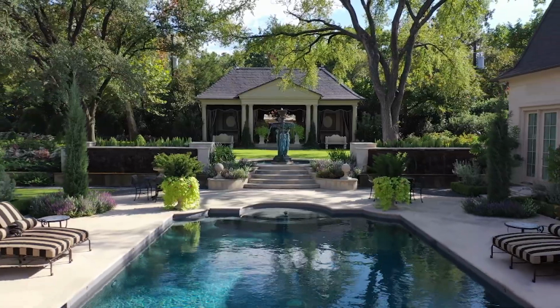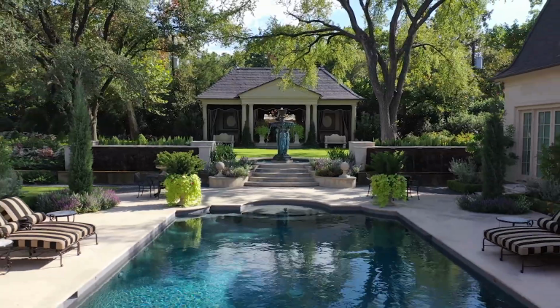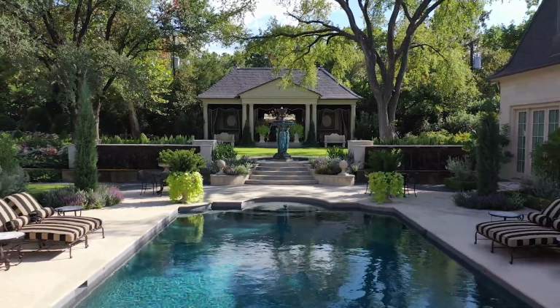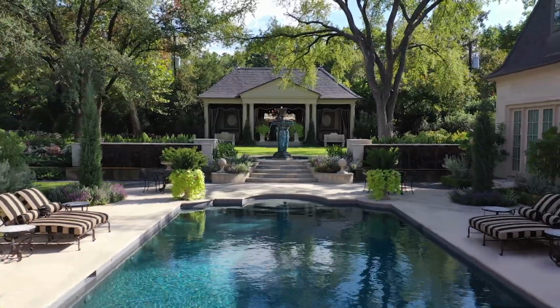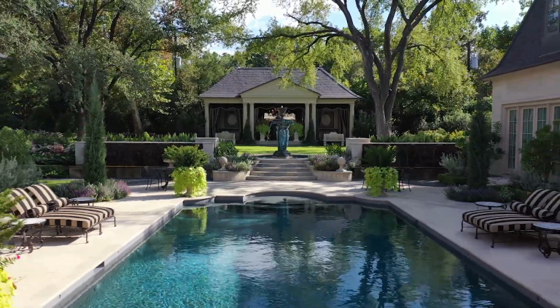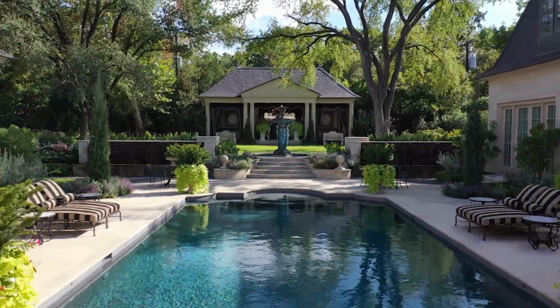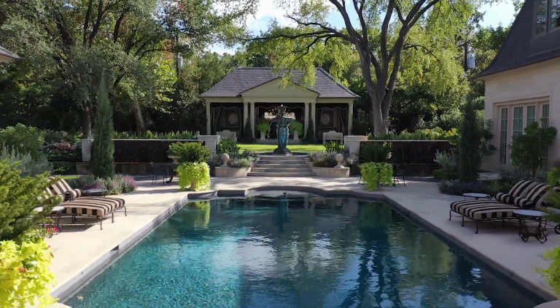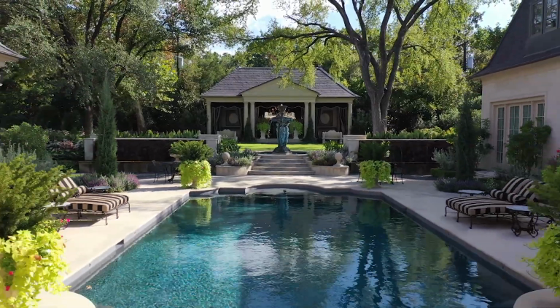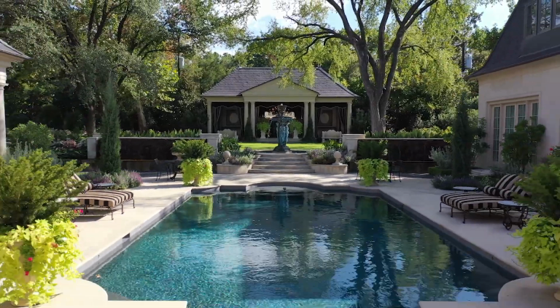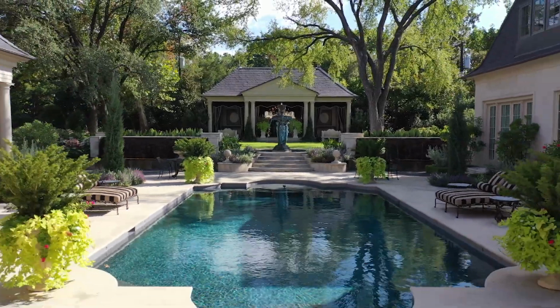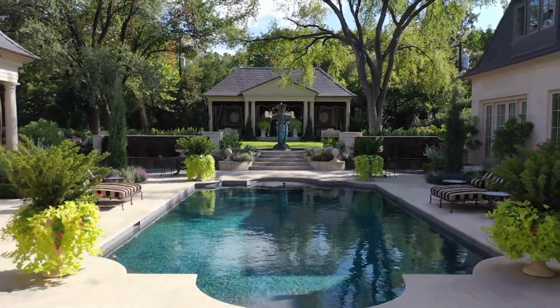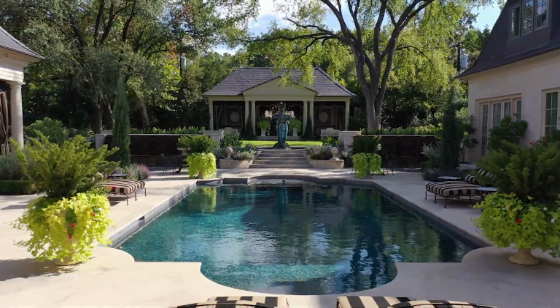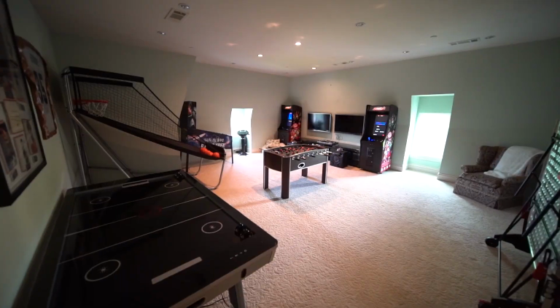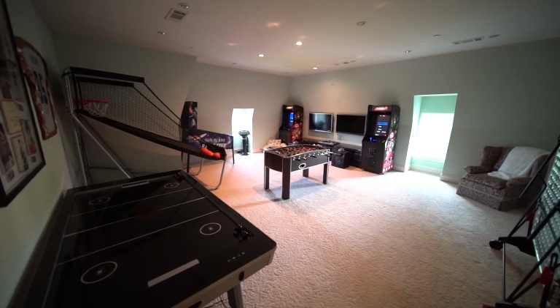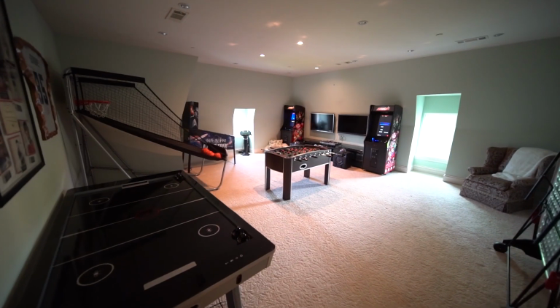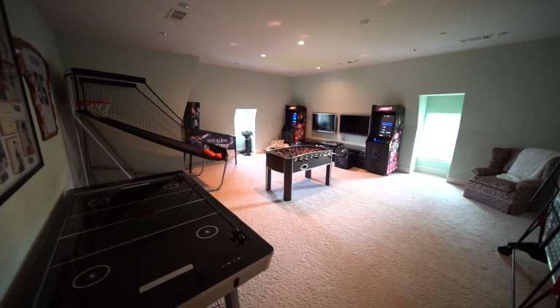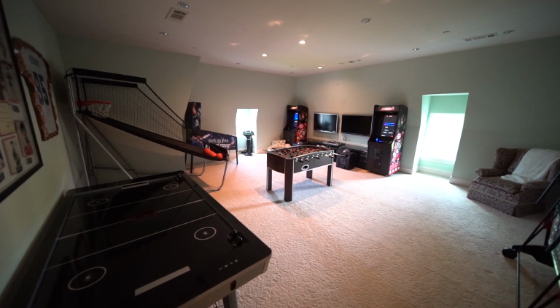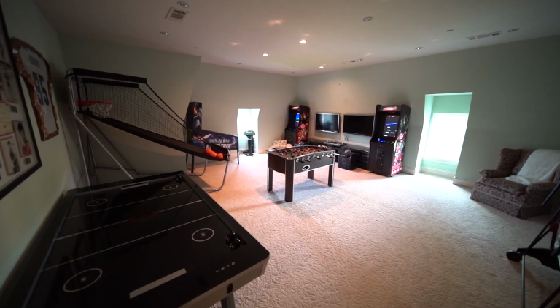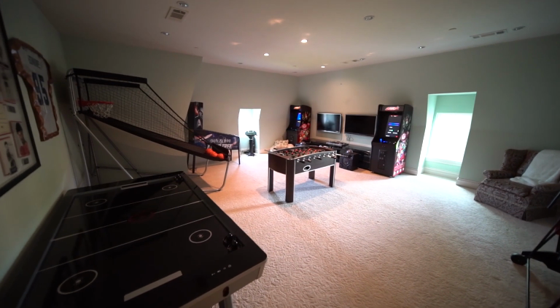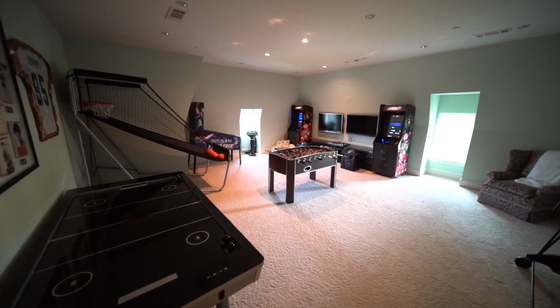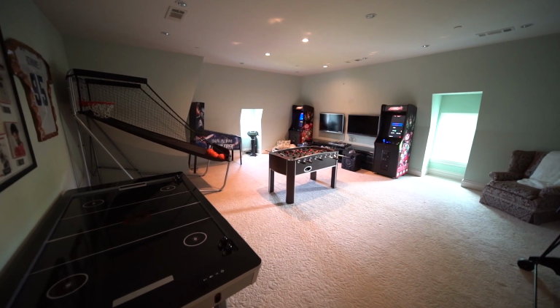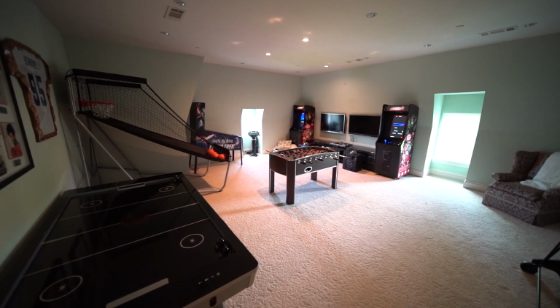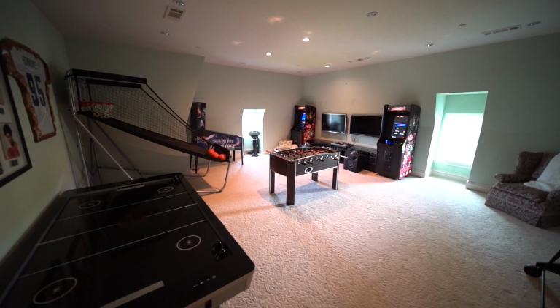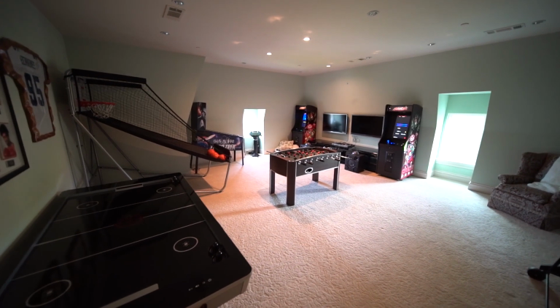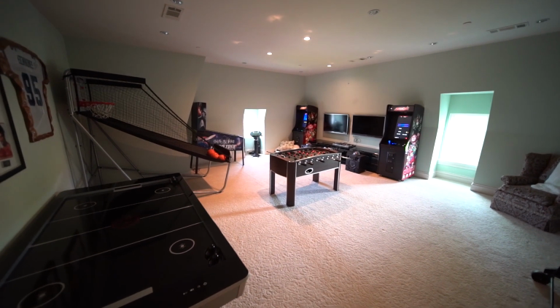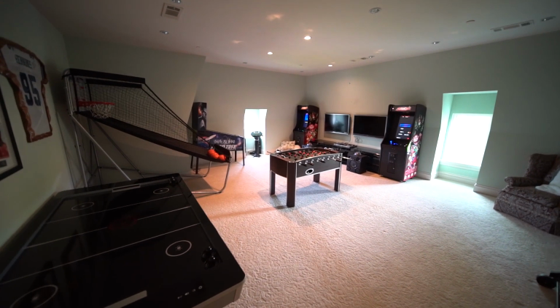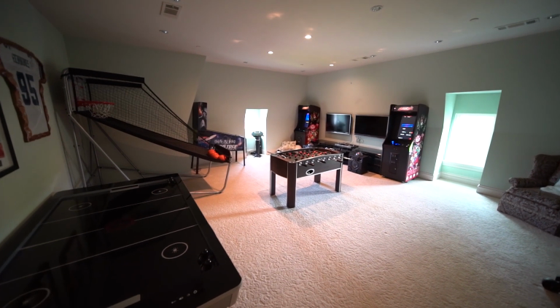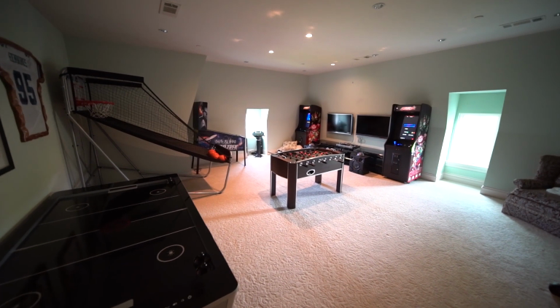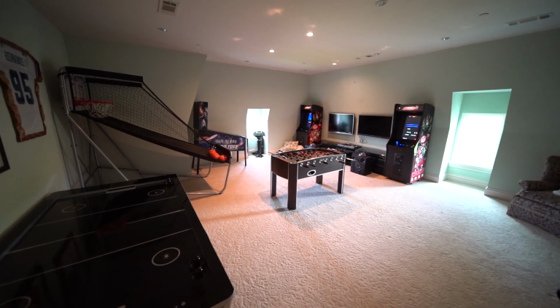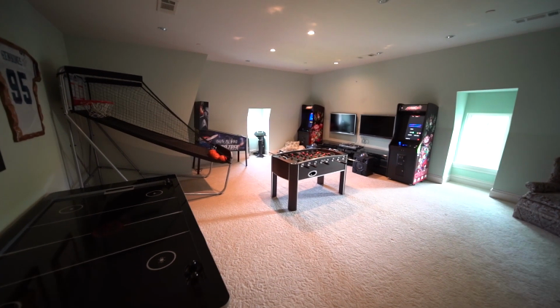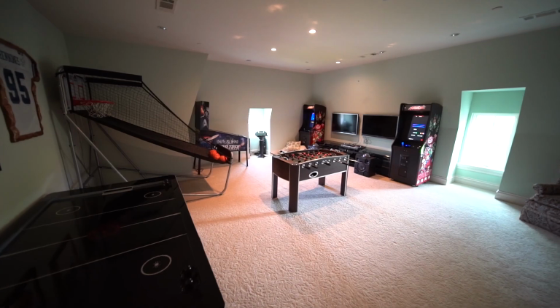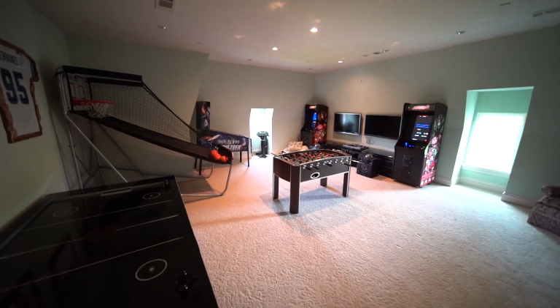A collector's 10-car garage and this massive game room — there's something for everyone.